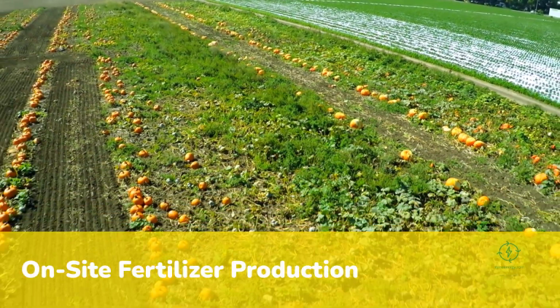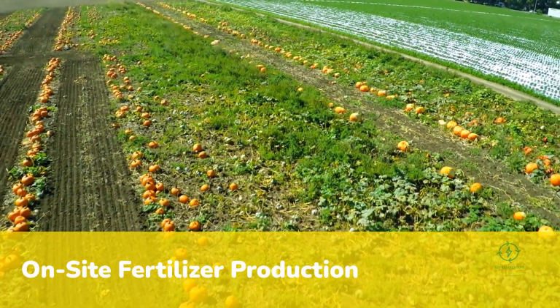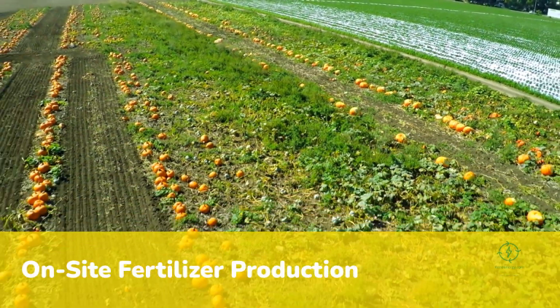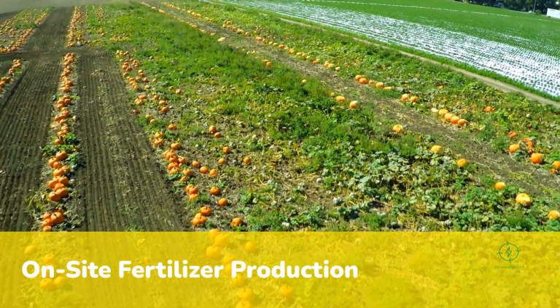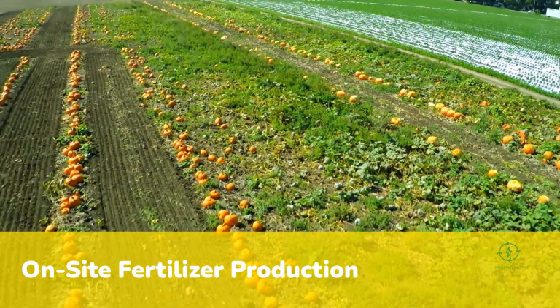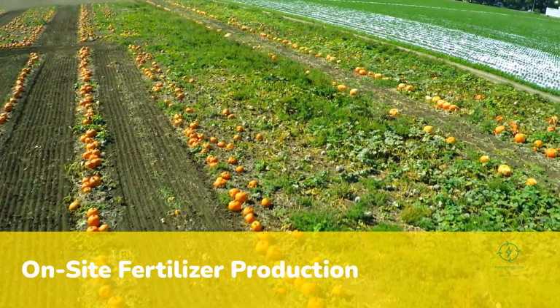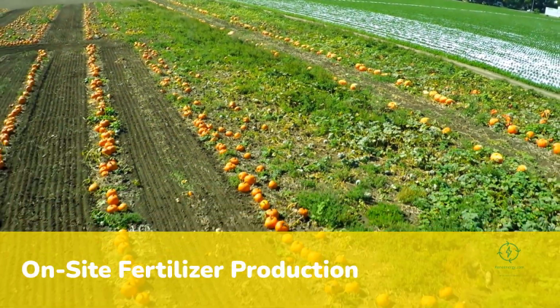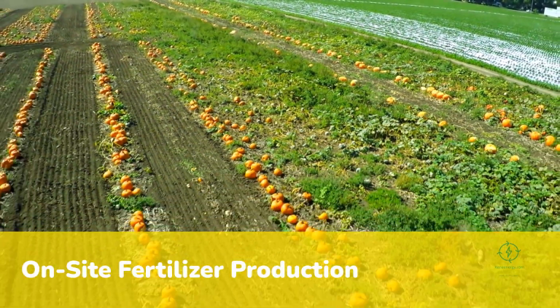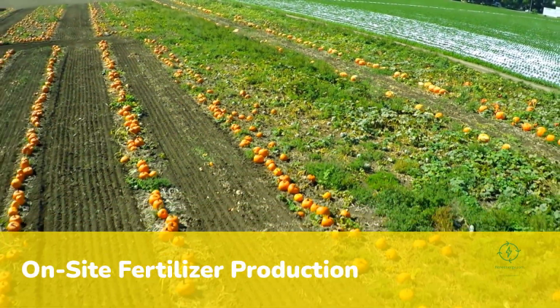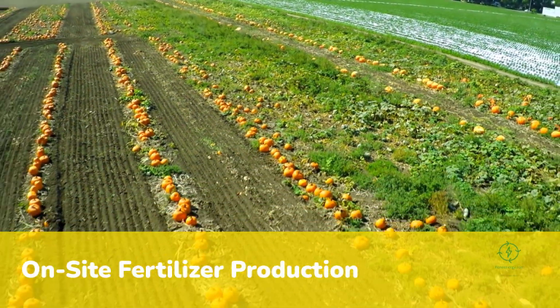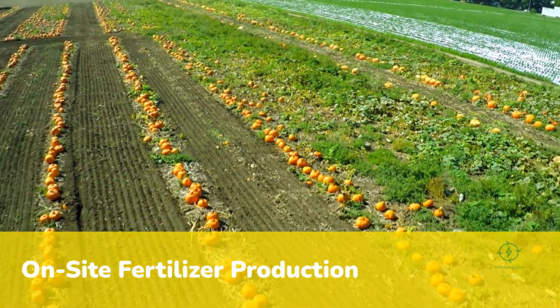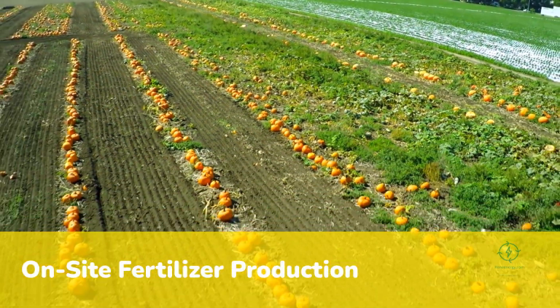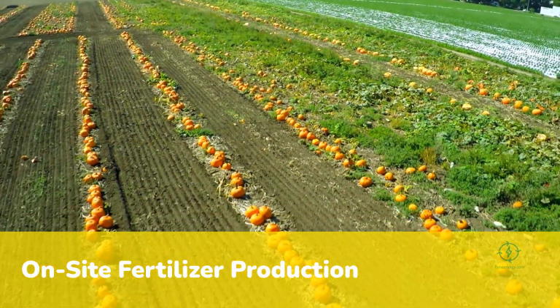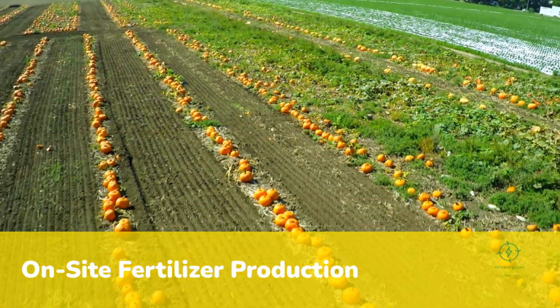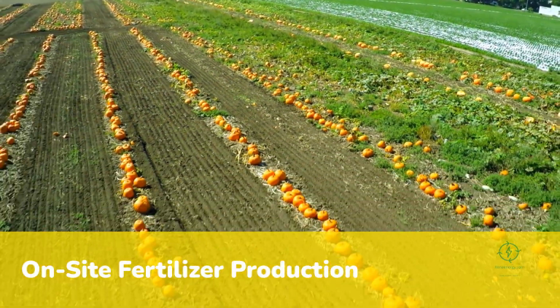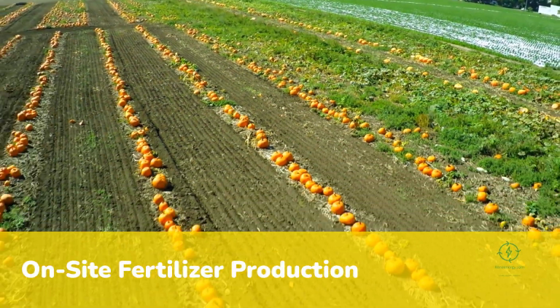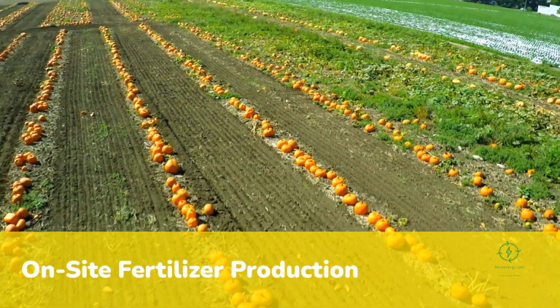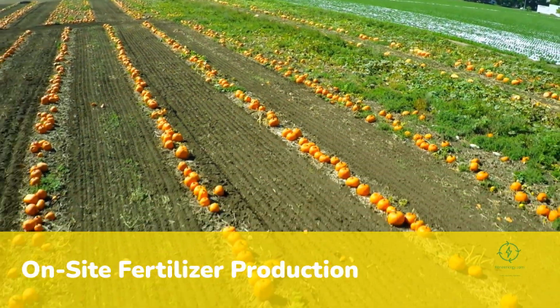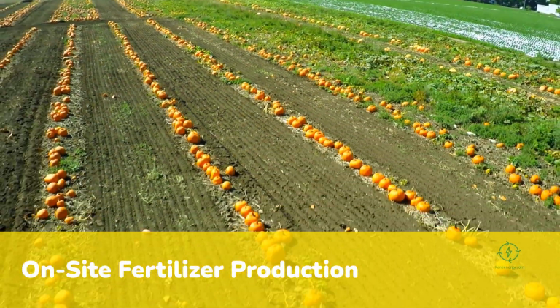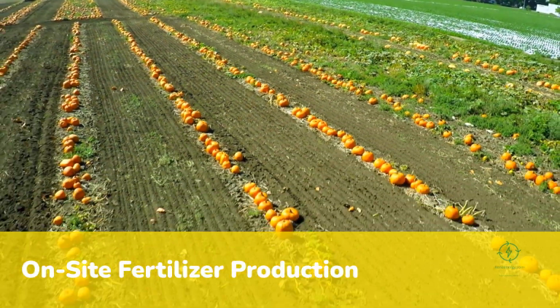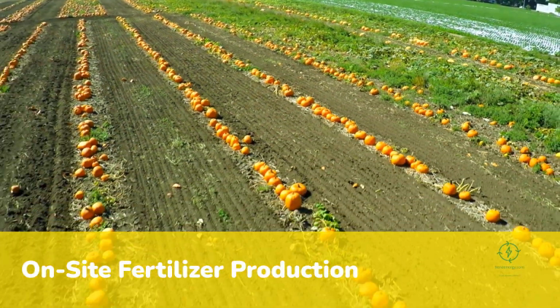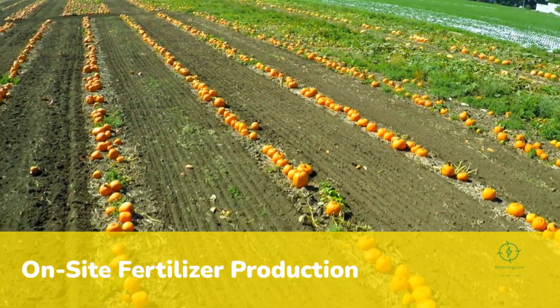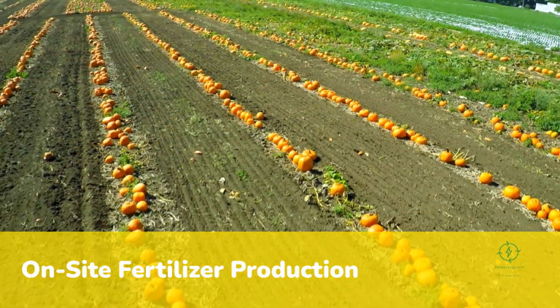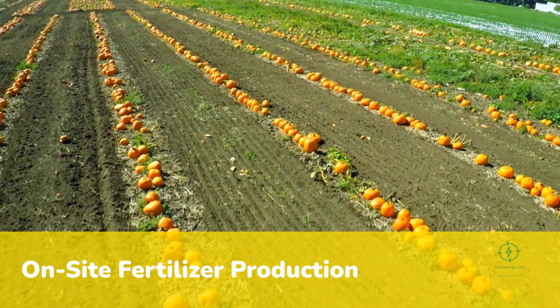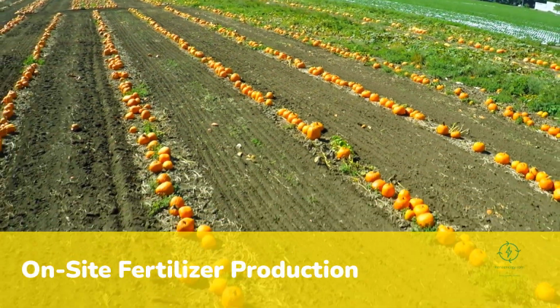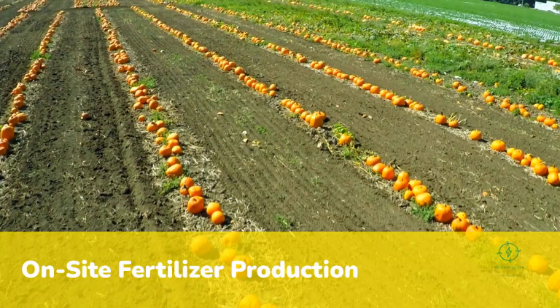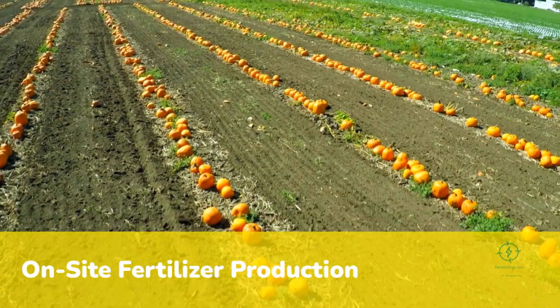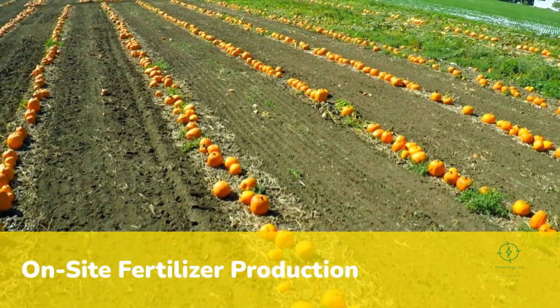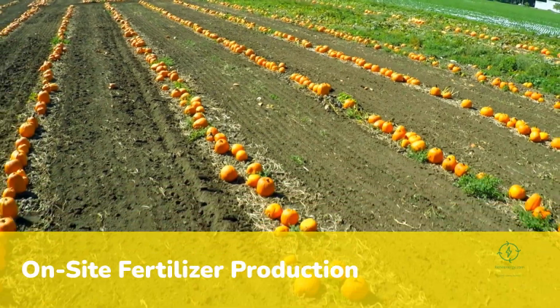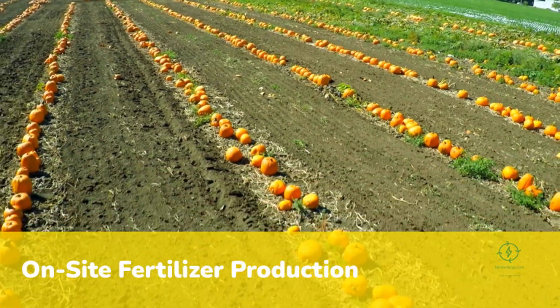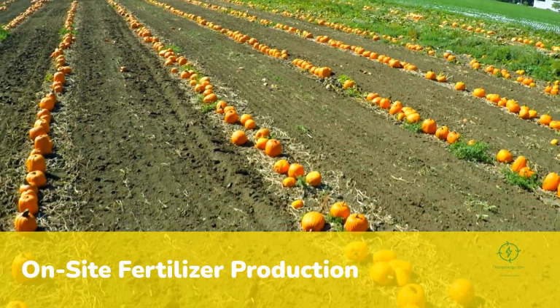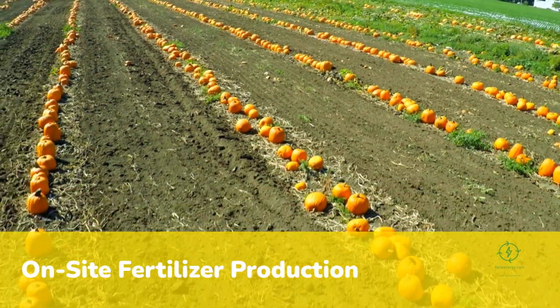For the first time in history, agriculture and energy are merging in a way that could redefine both sectors.